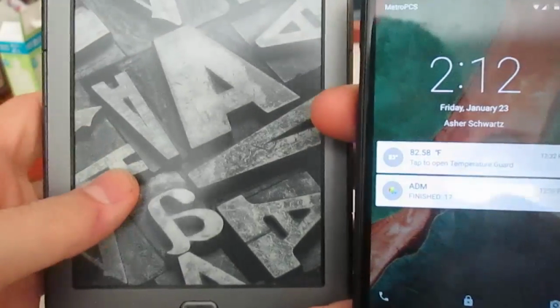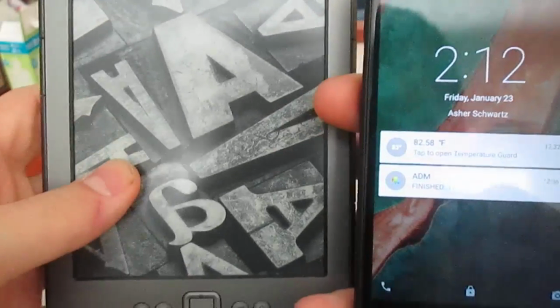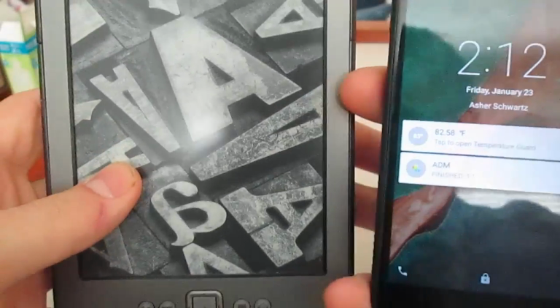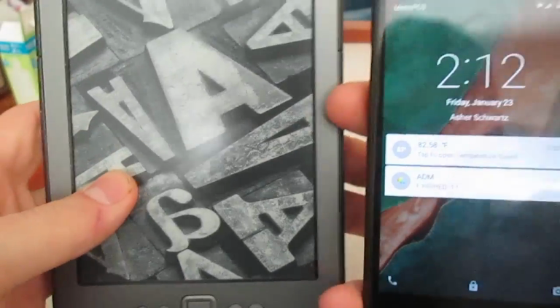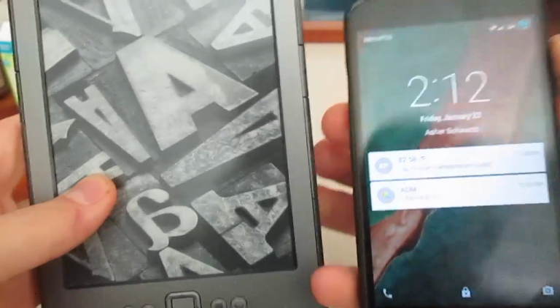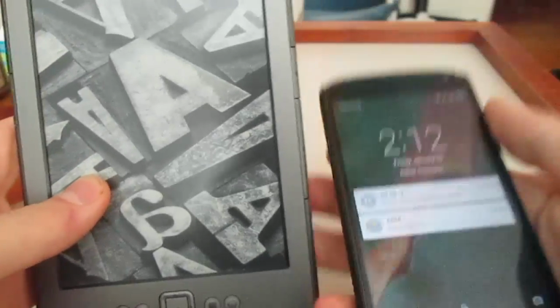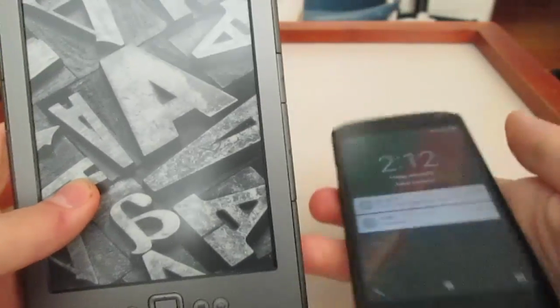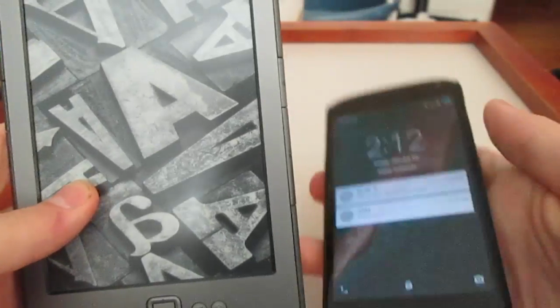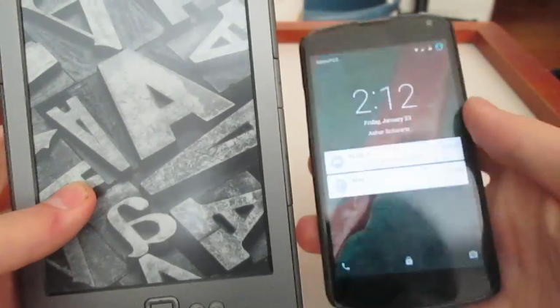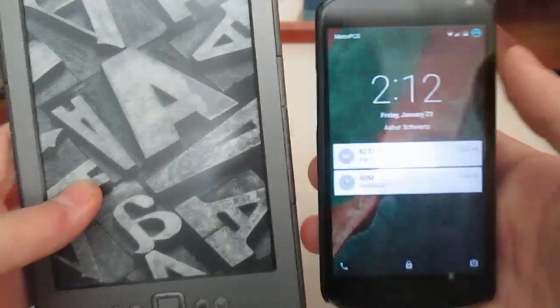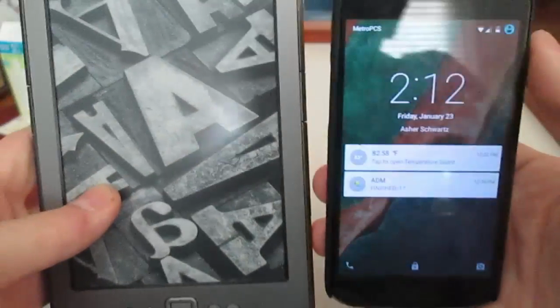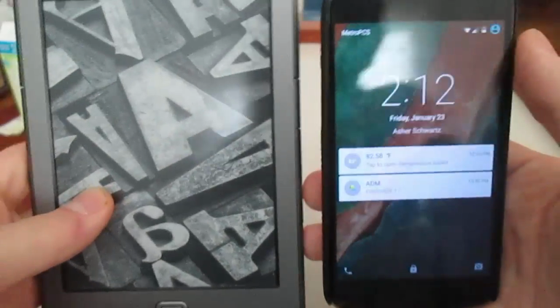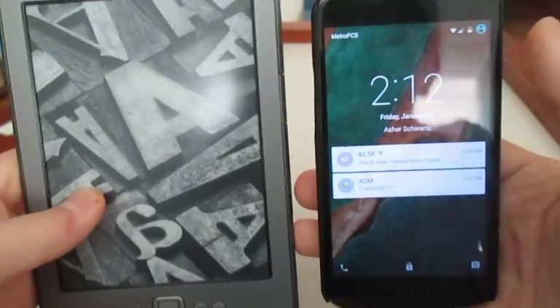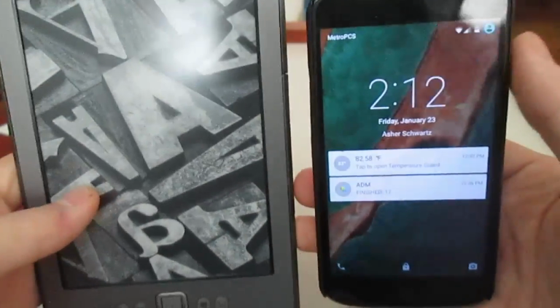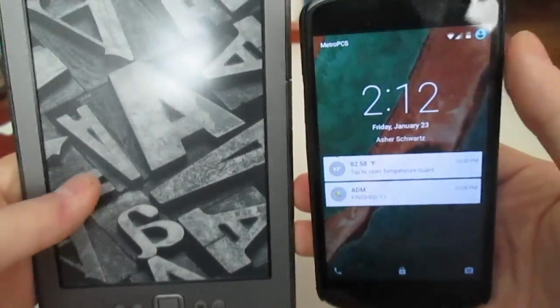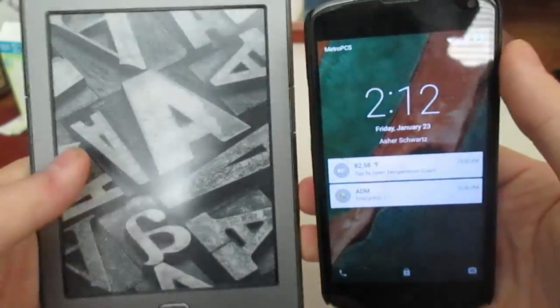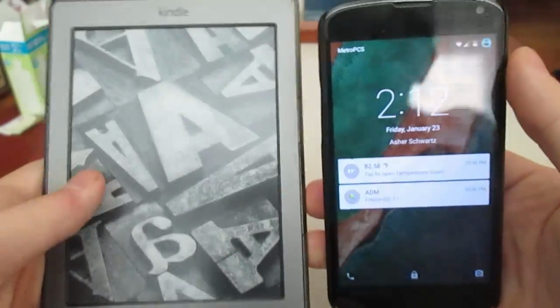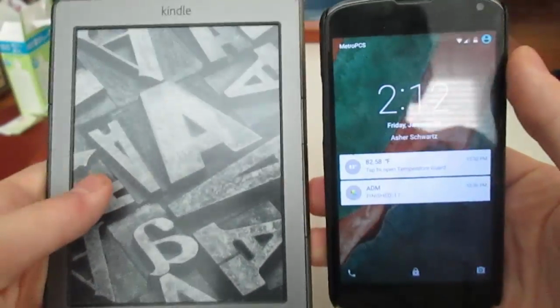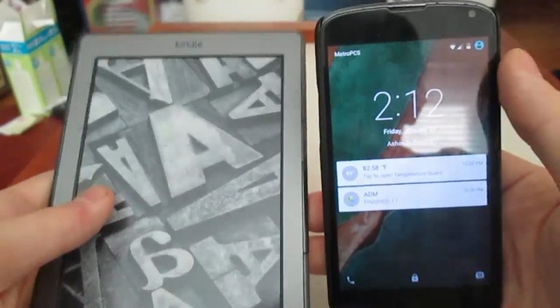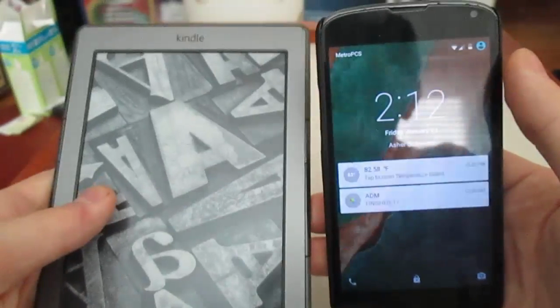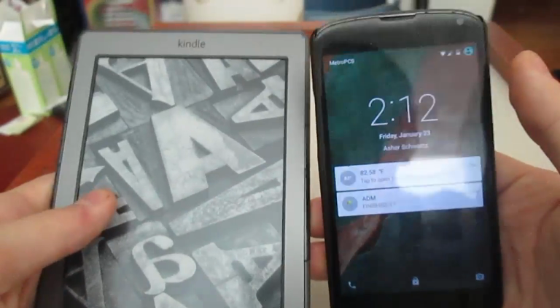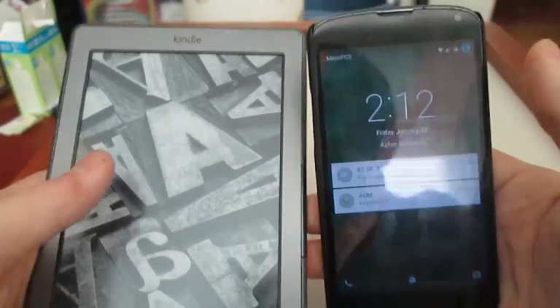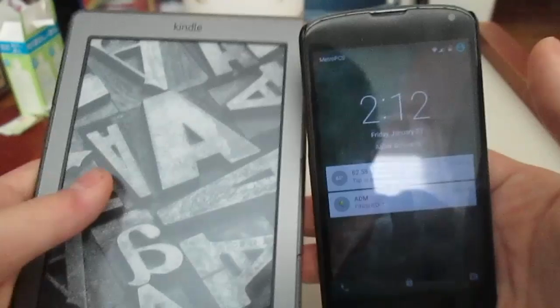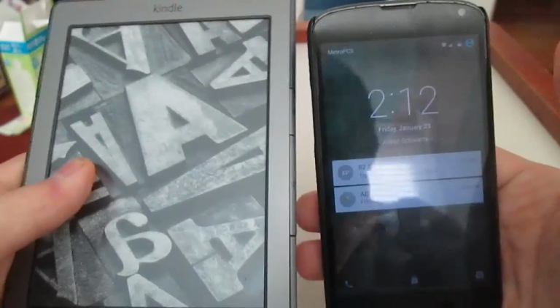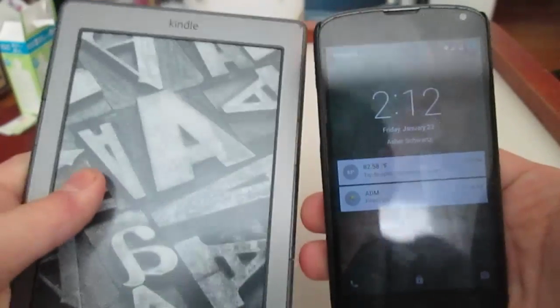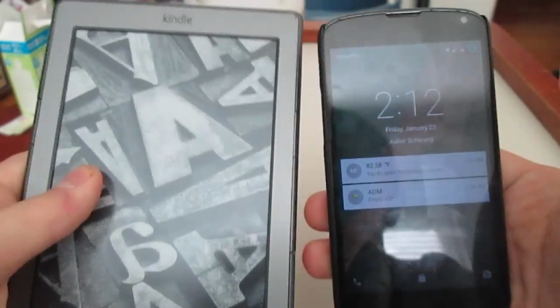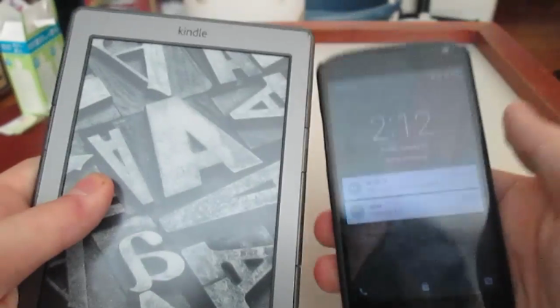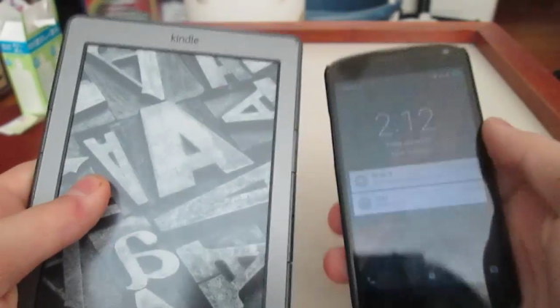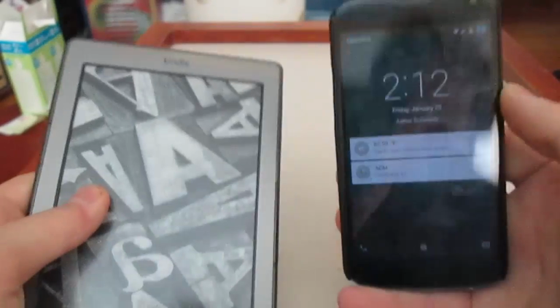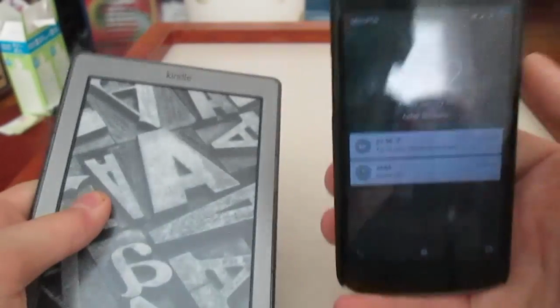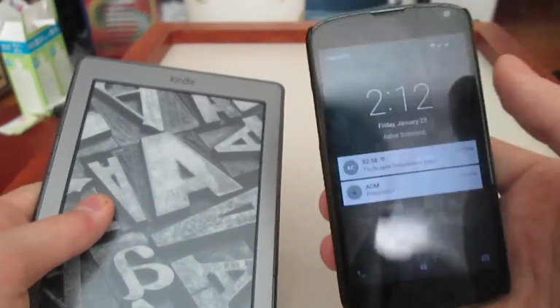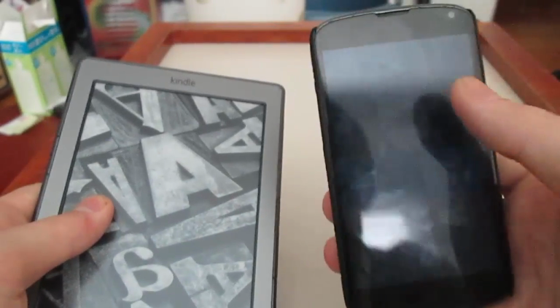Hello, today I'm going to show you the top 10 reasons to buy your kid an e-reader over a tablet.